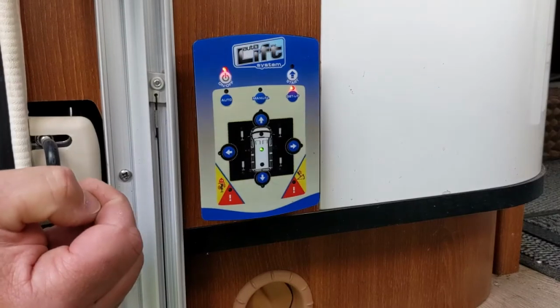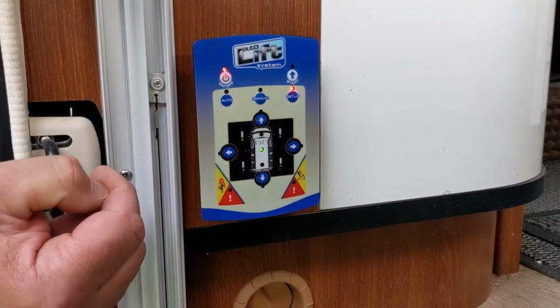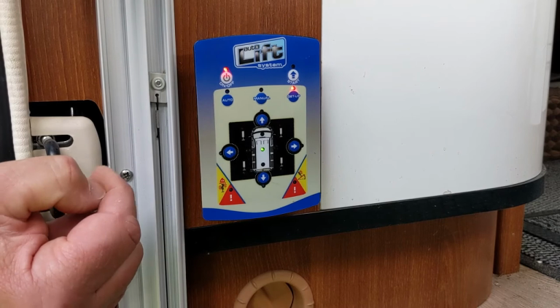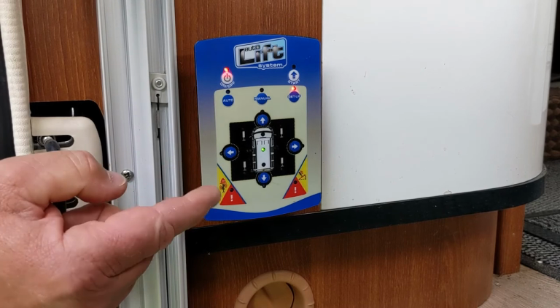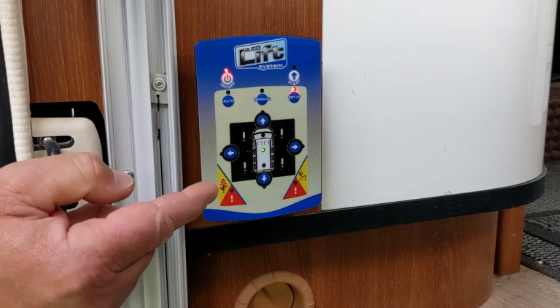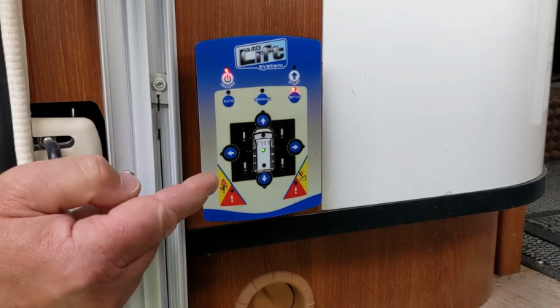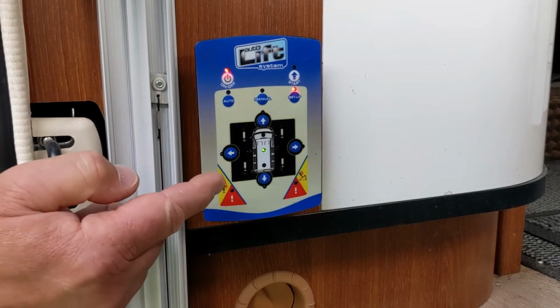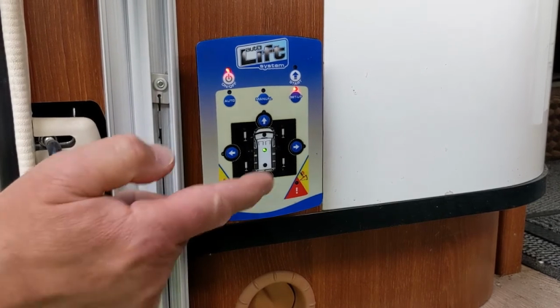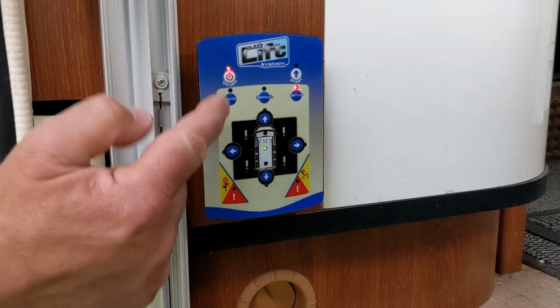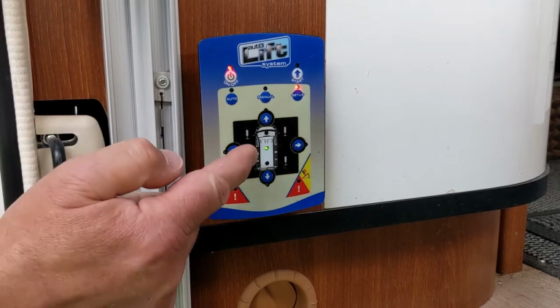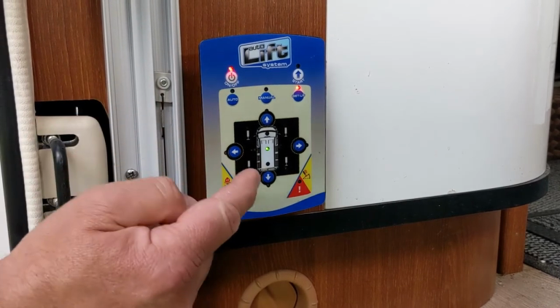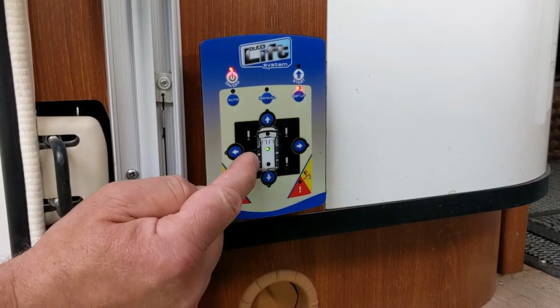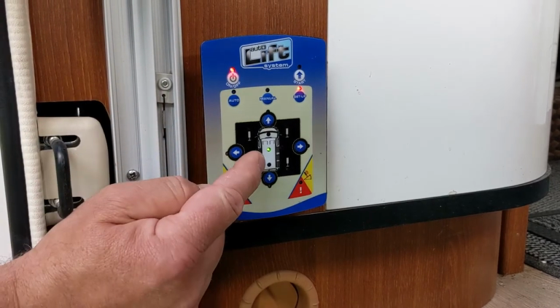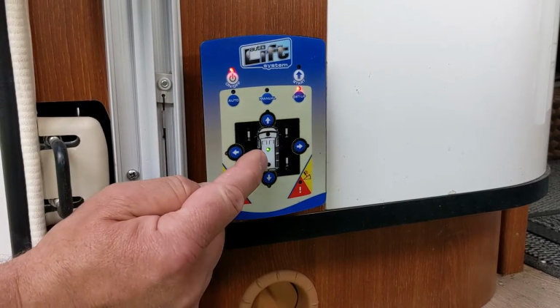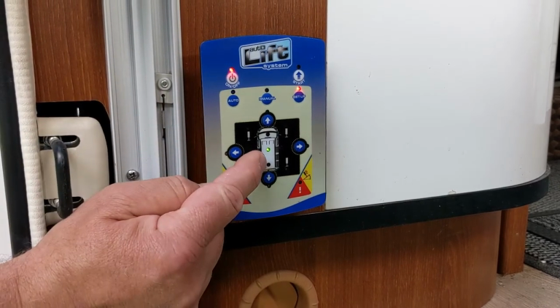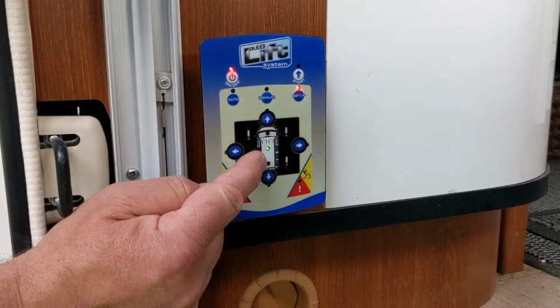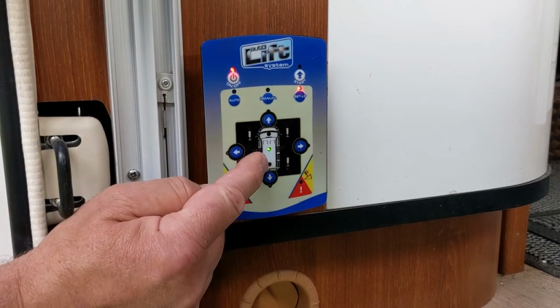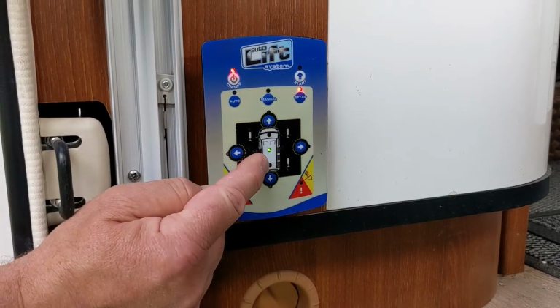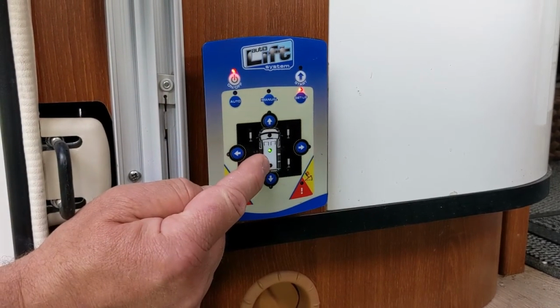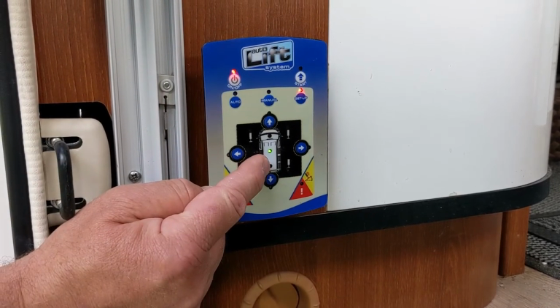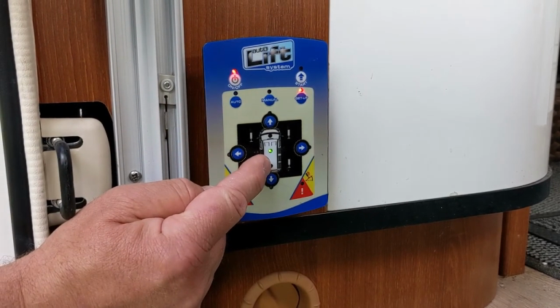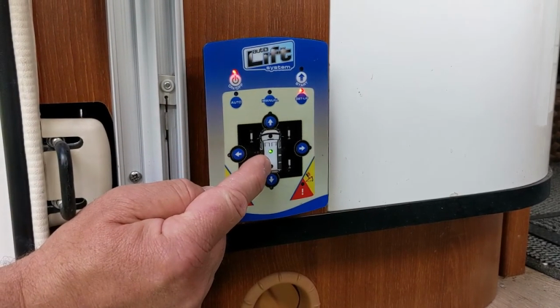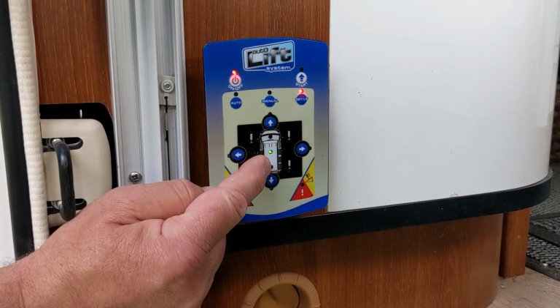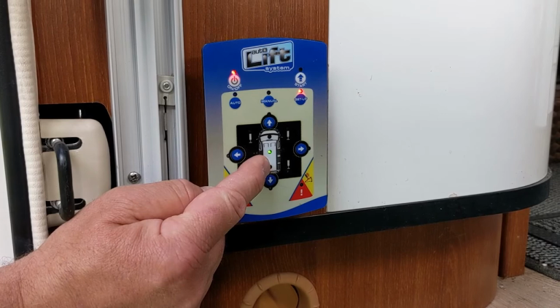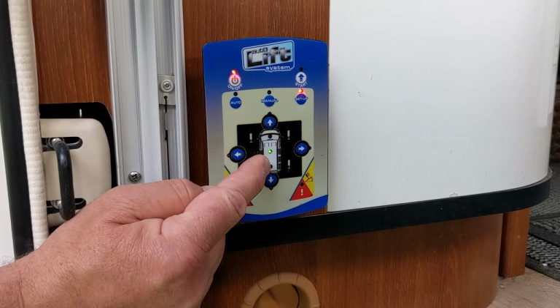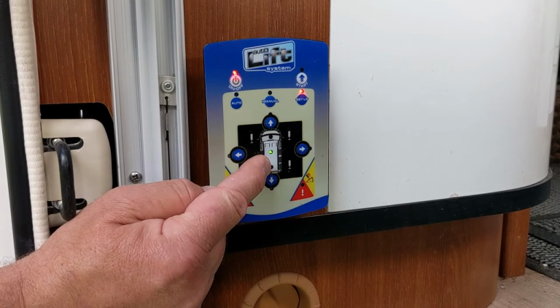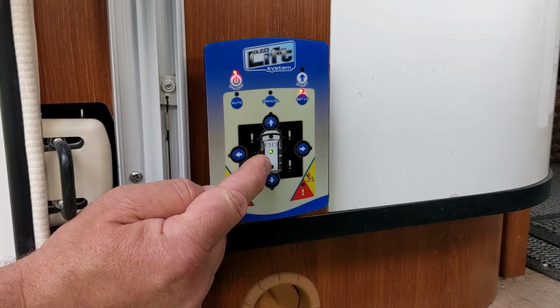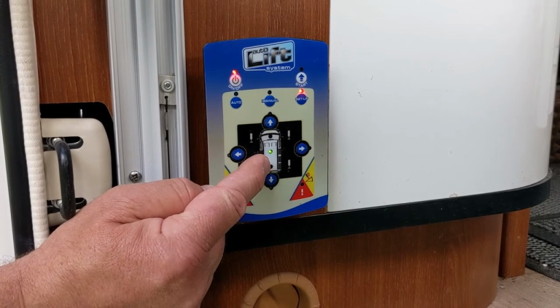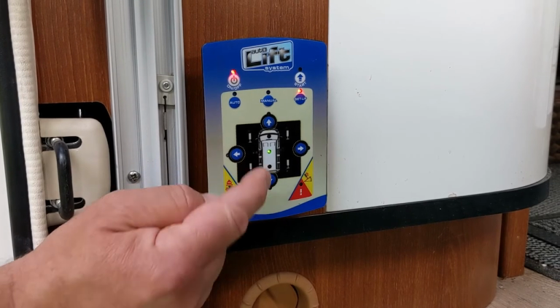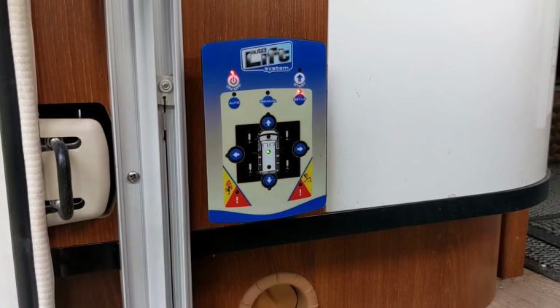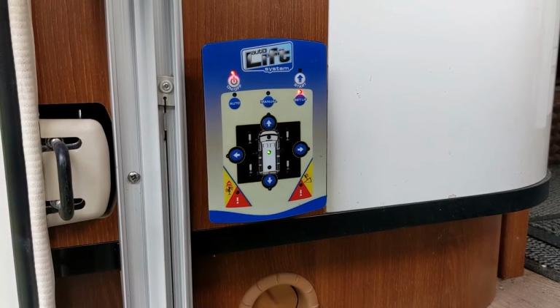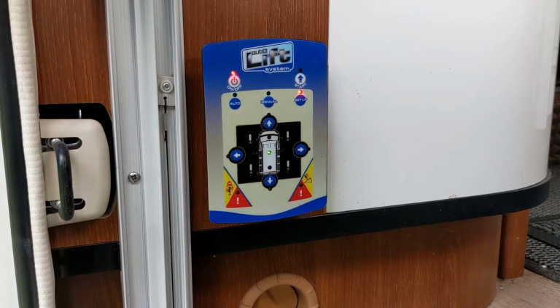Once the system is set up correctly, we have a green LED in the center of the vehicle indicating all is level.